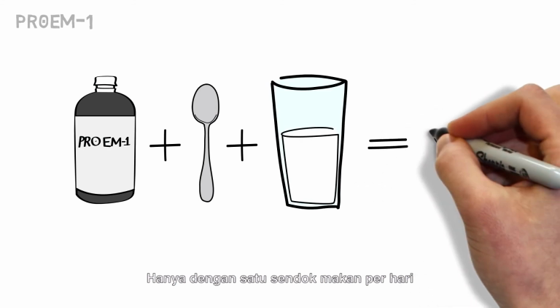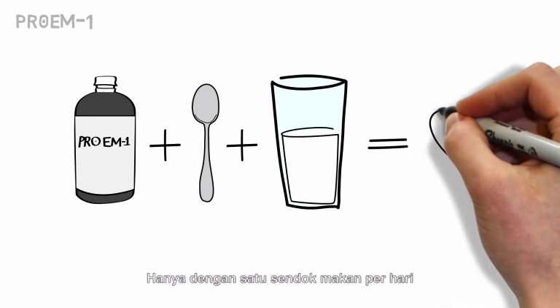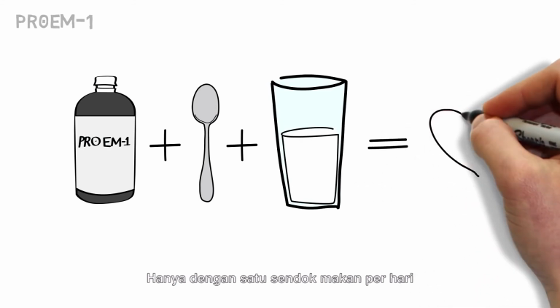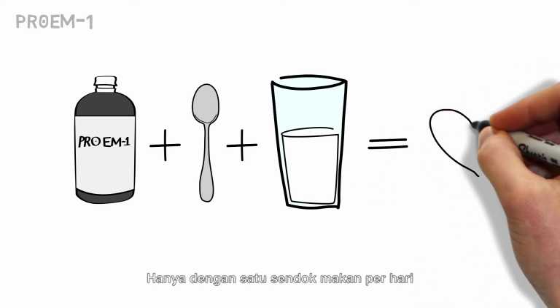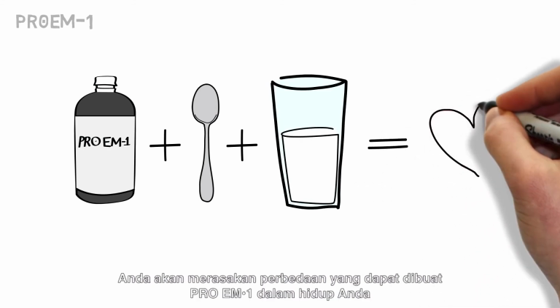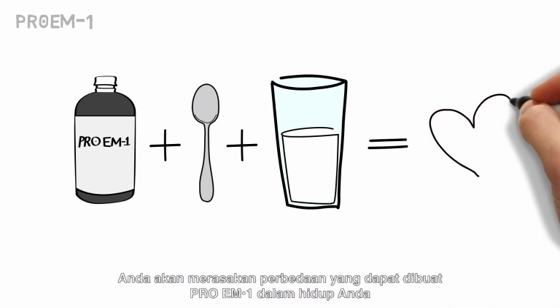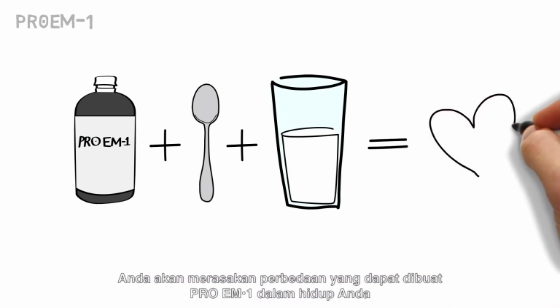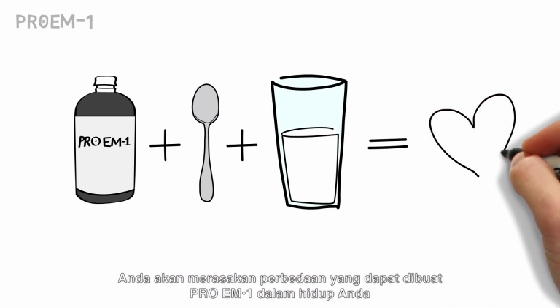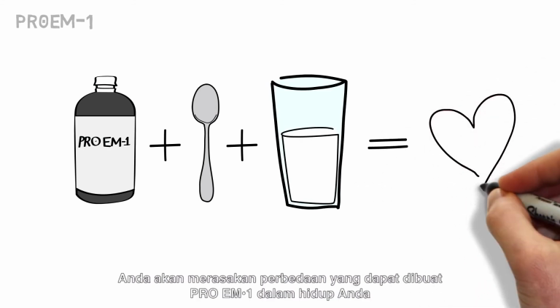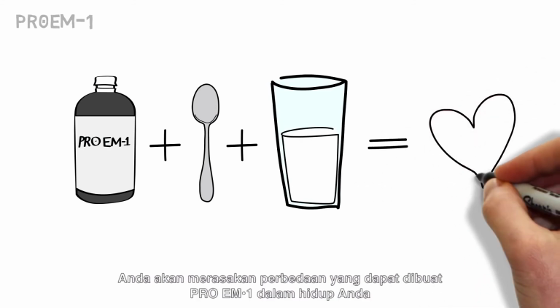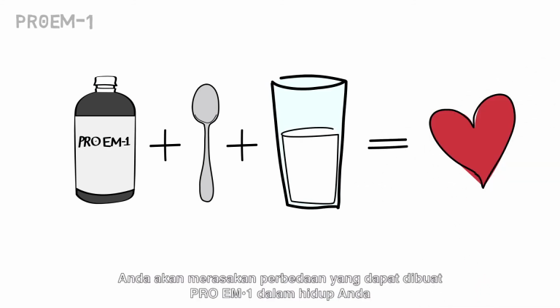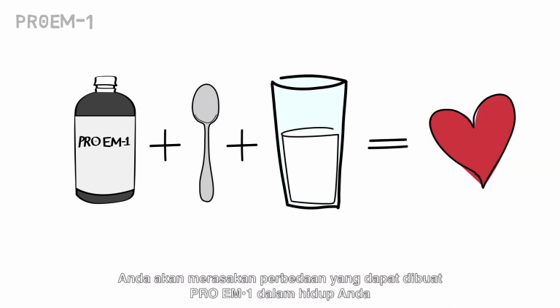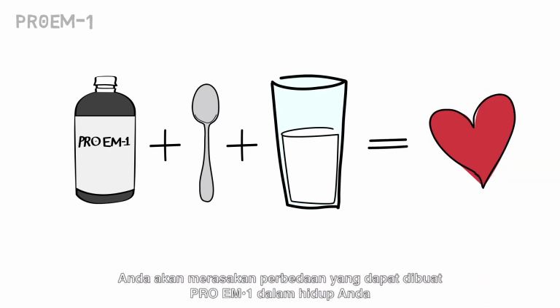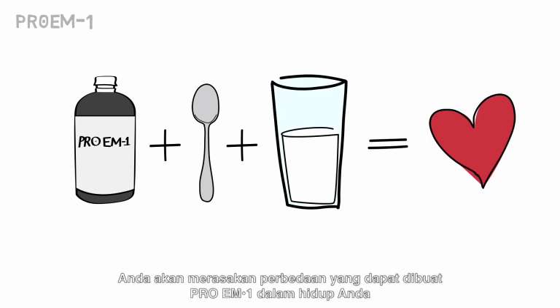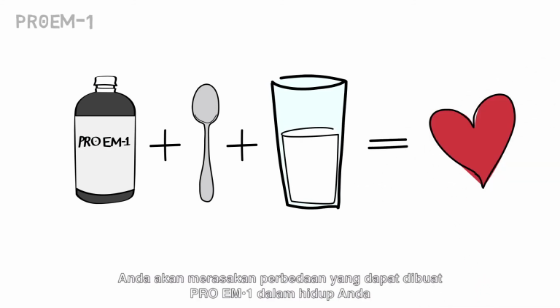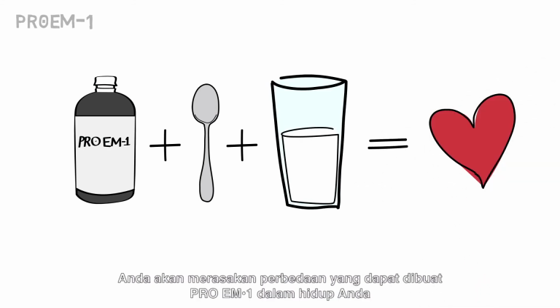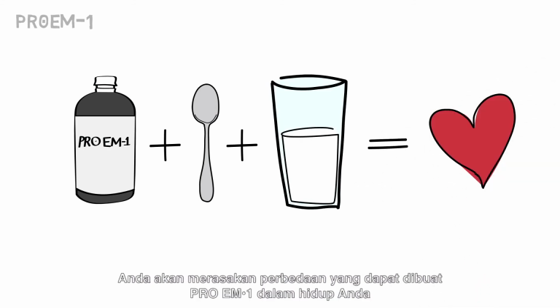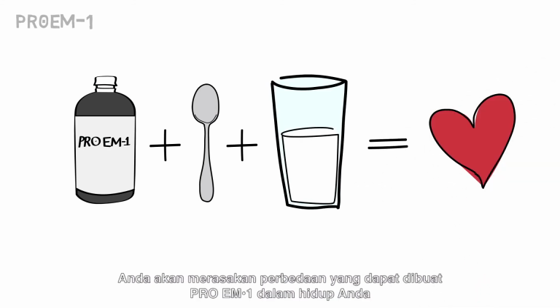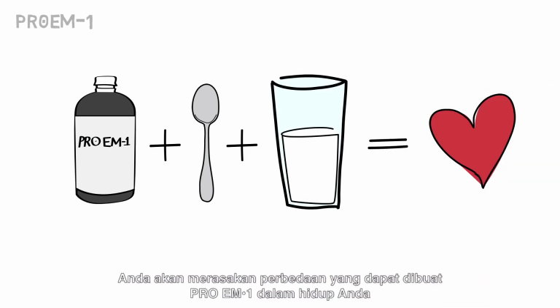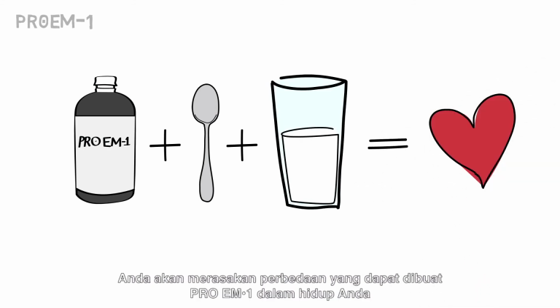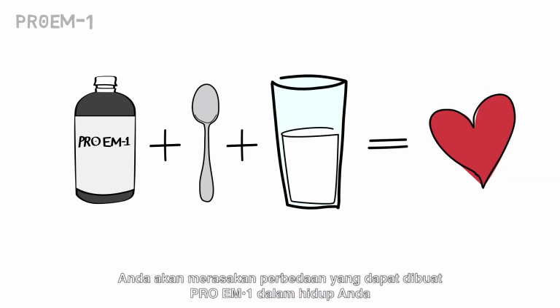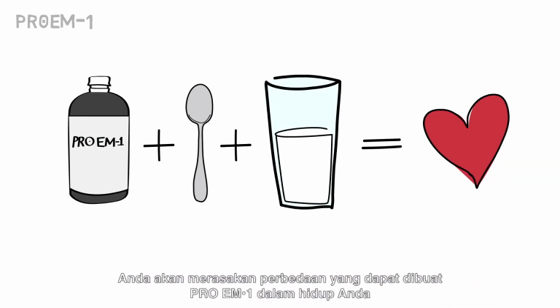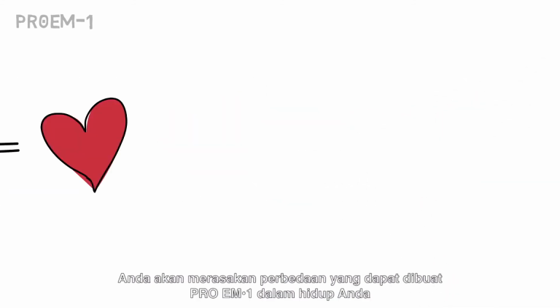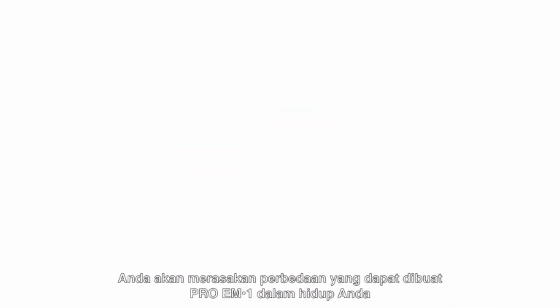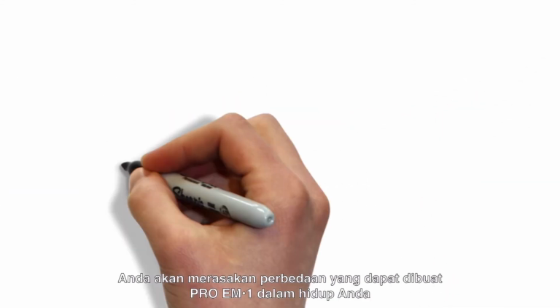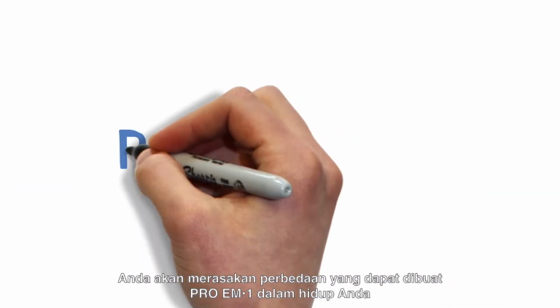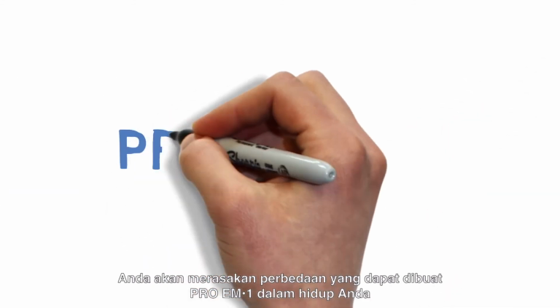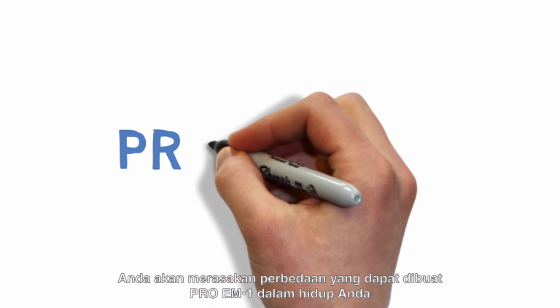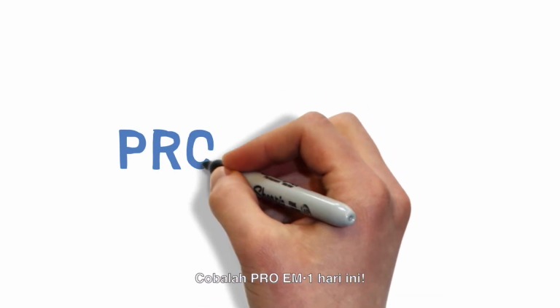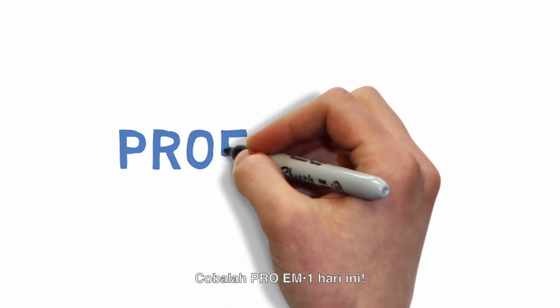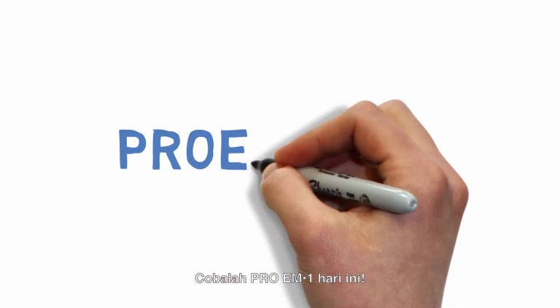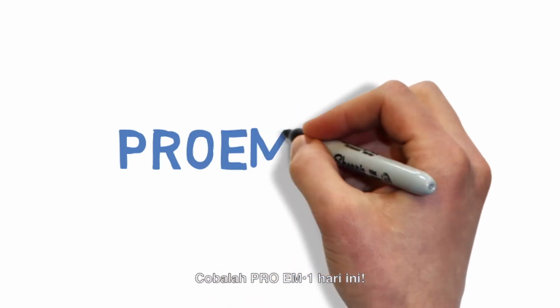With just one tablespoon a day, you'll feel the difference Pro EM1 can make in your life. Try it today.